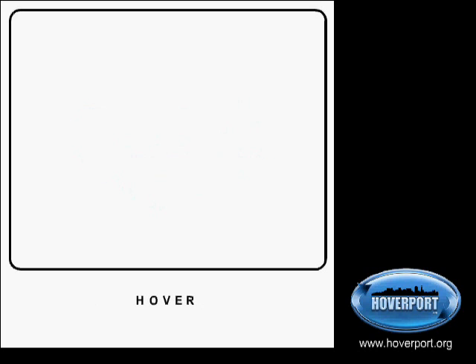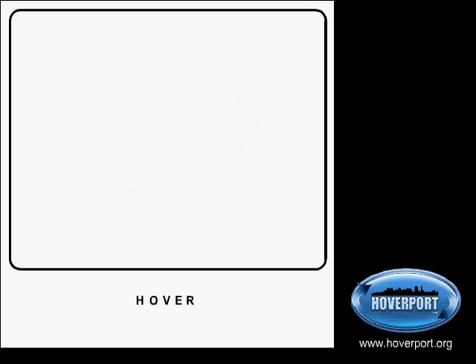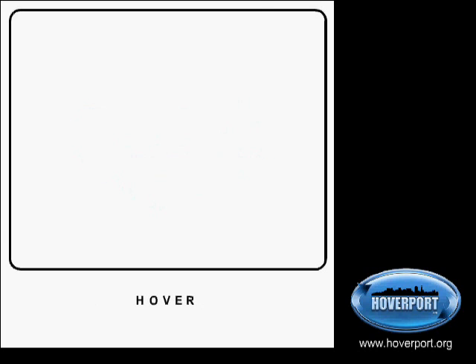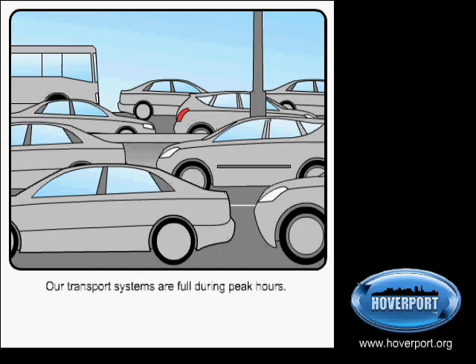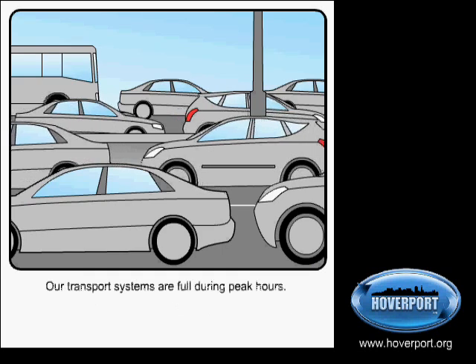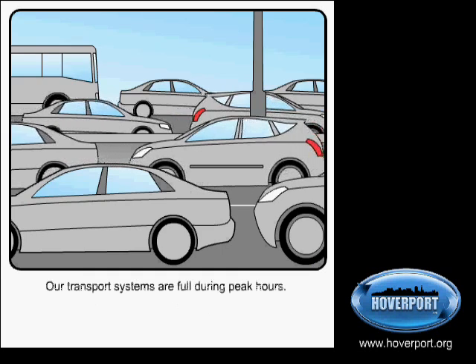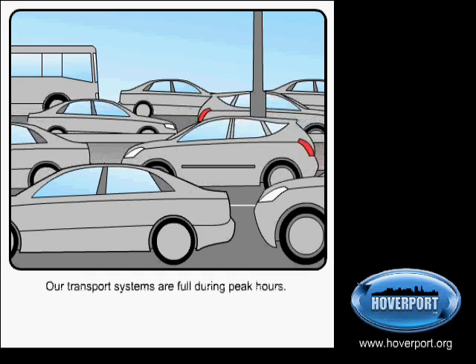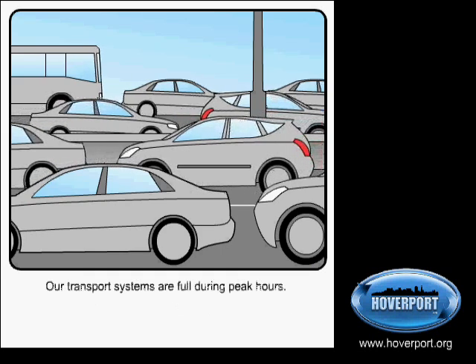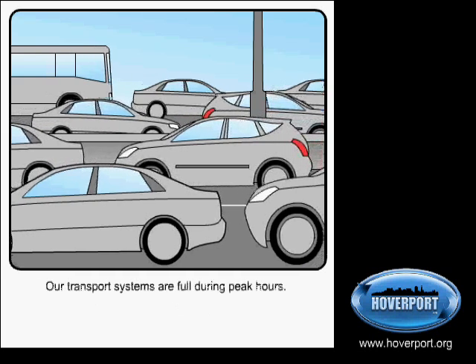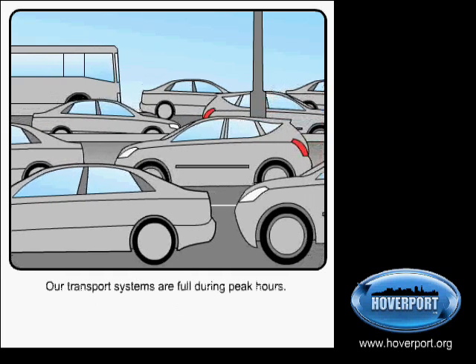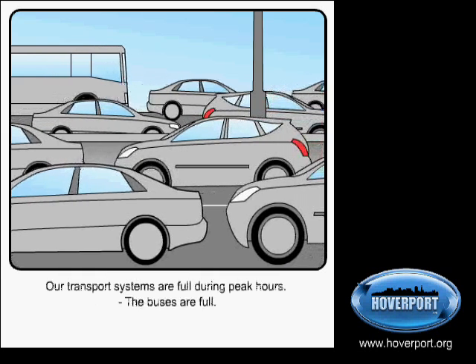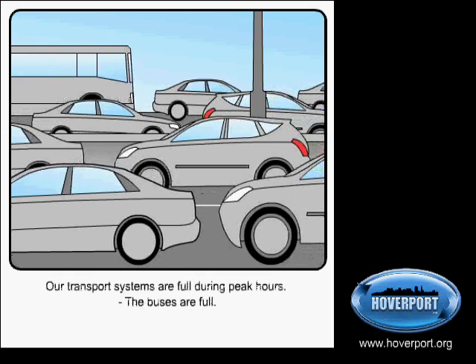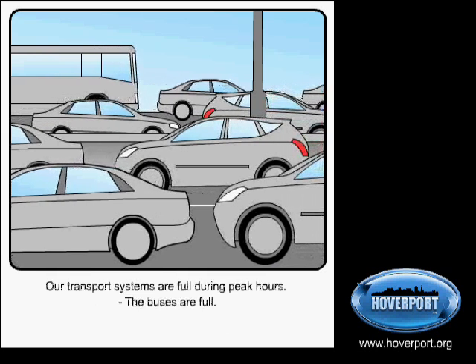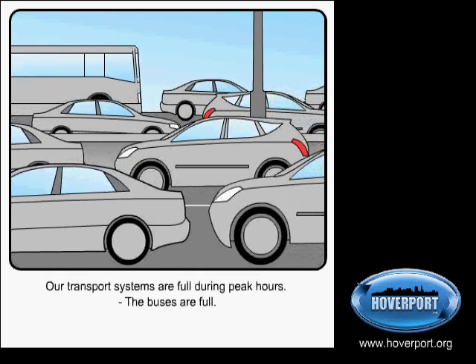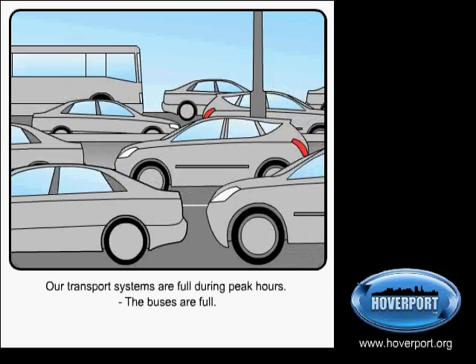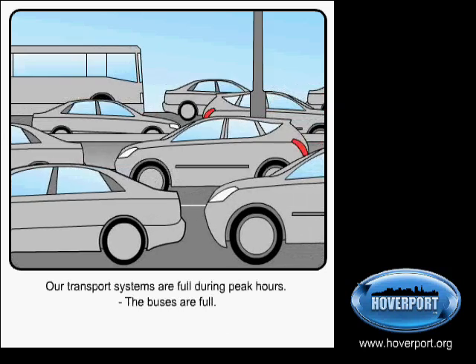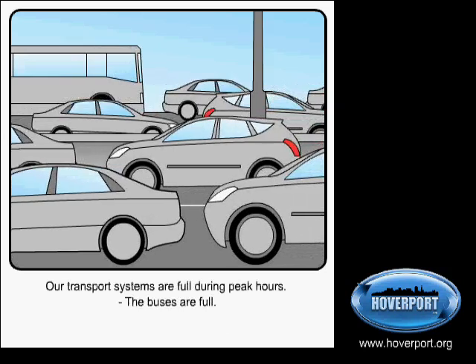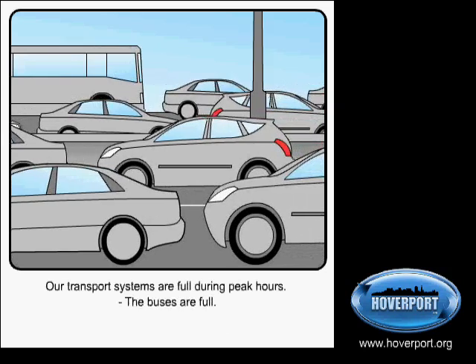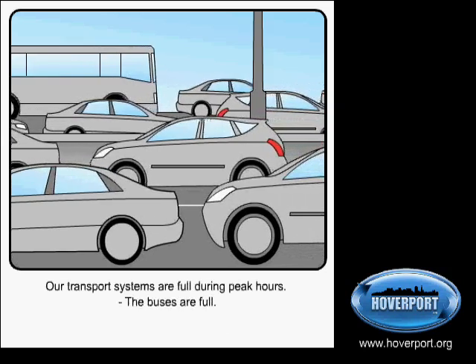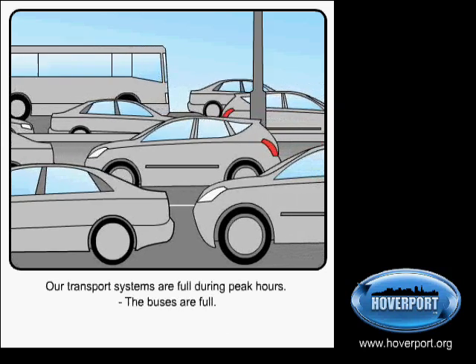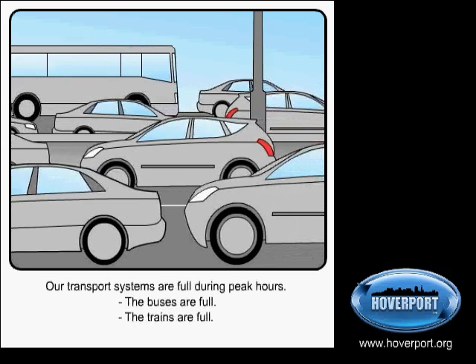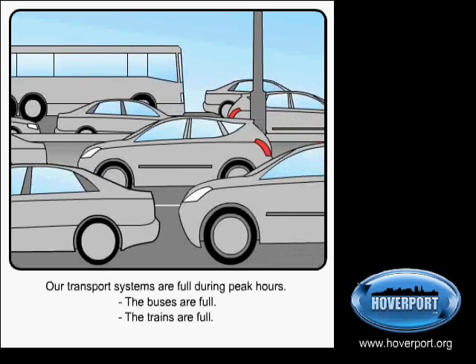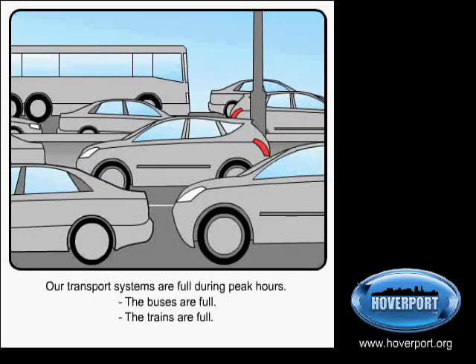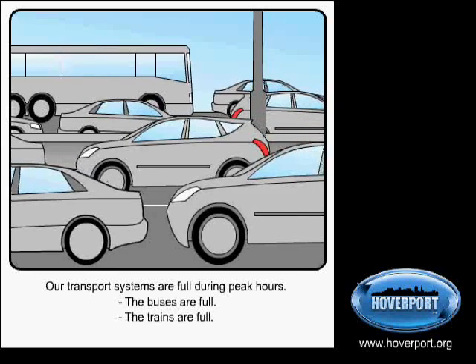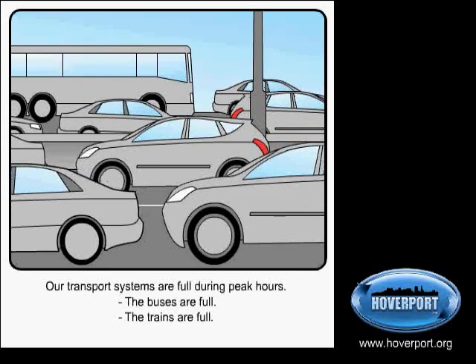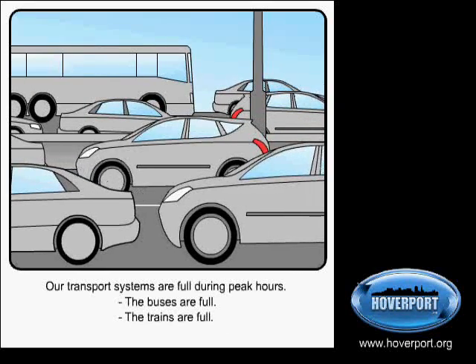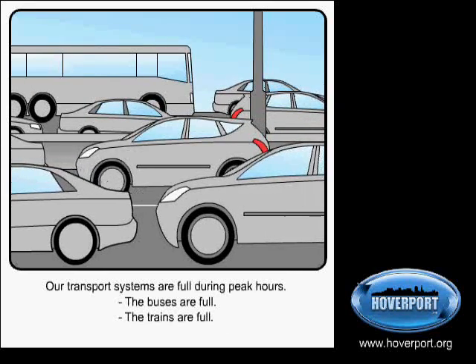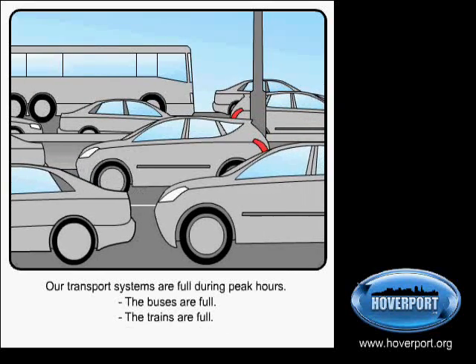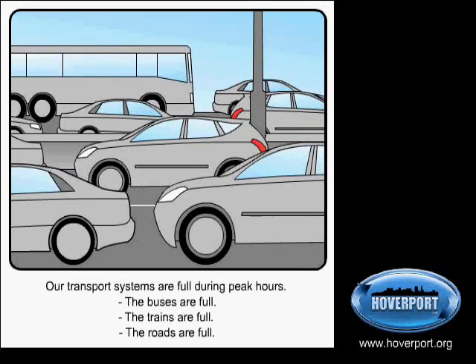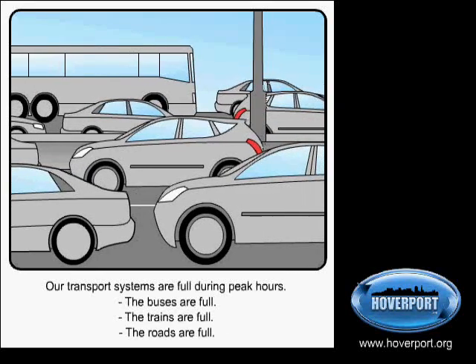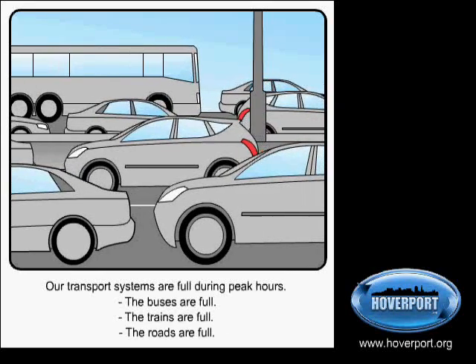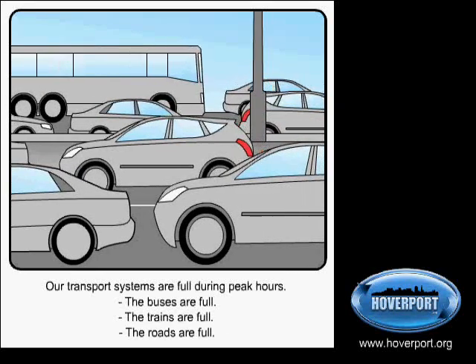Our transport systems are full during peak hours. The buses are full, the trains are full, the roads are full.